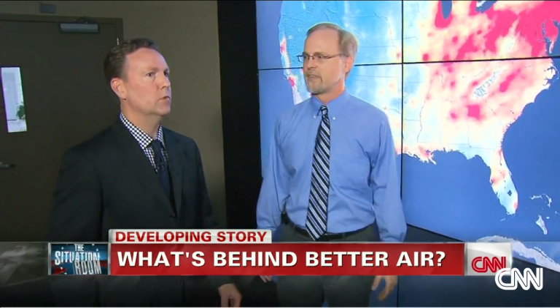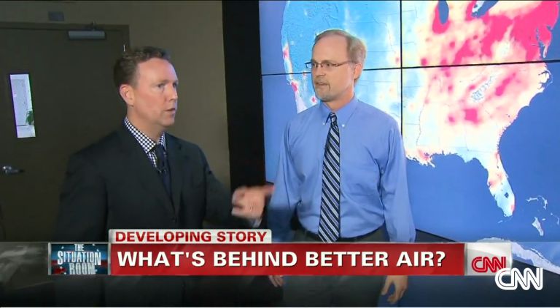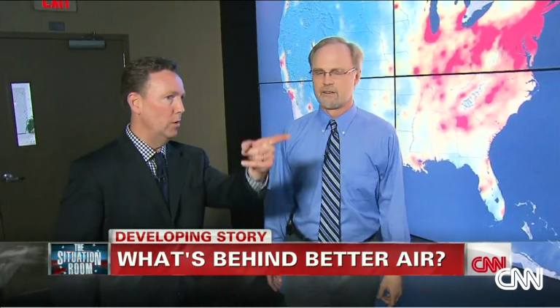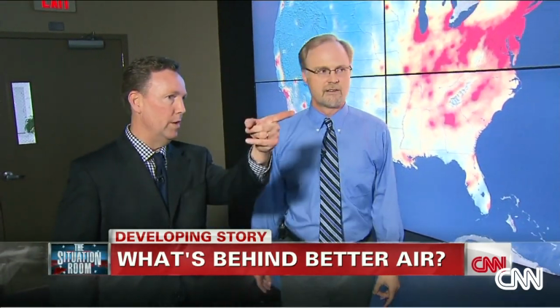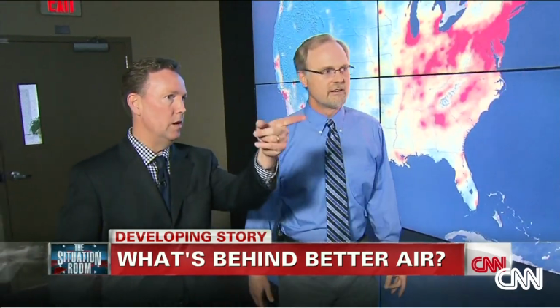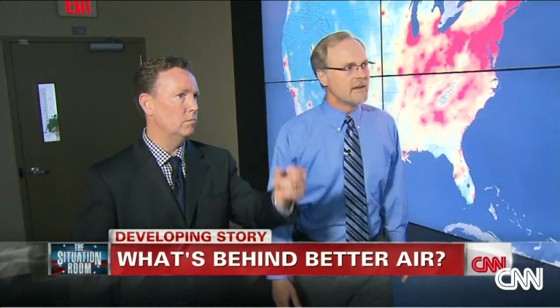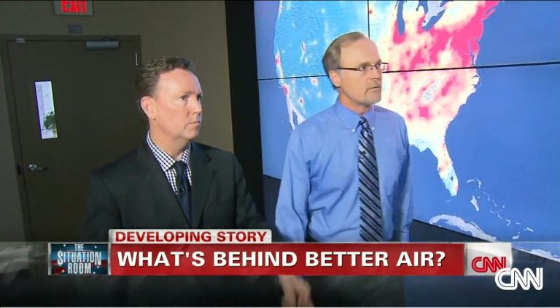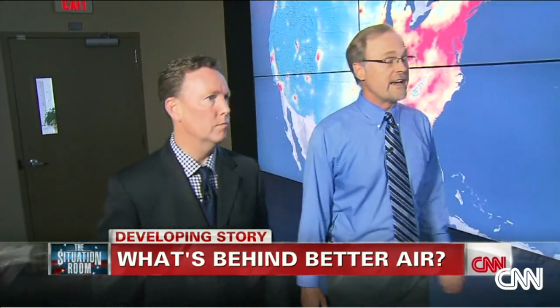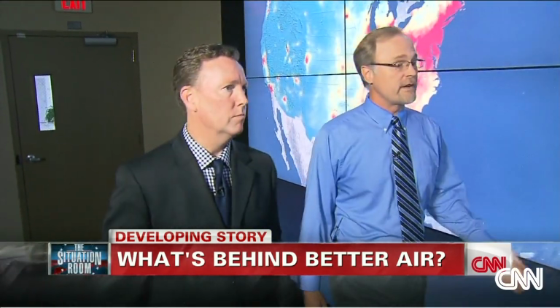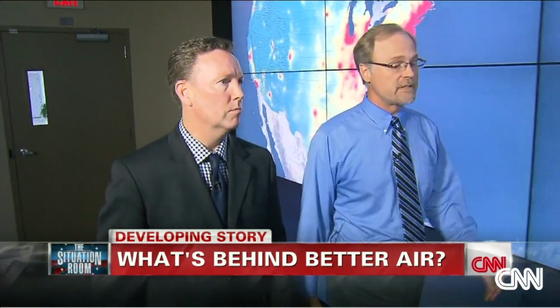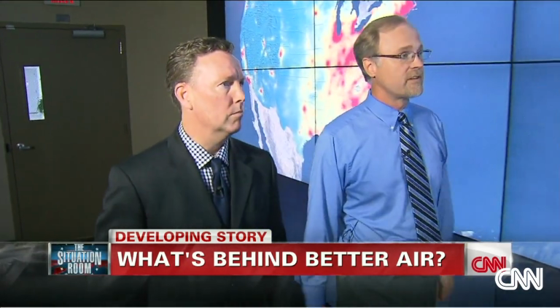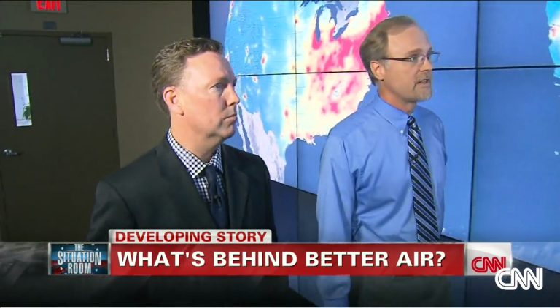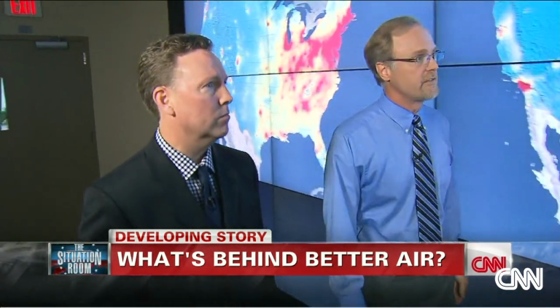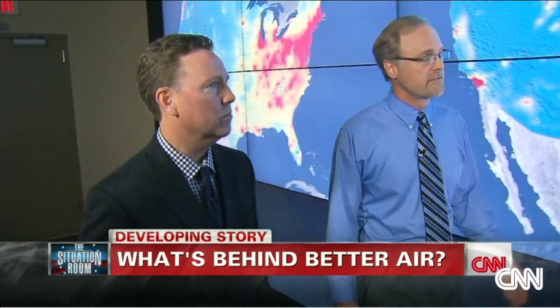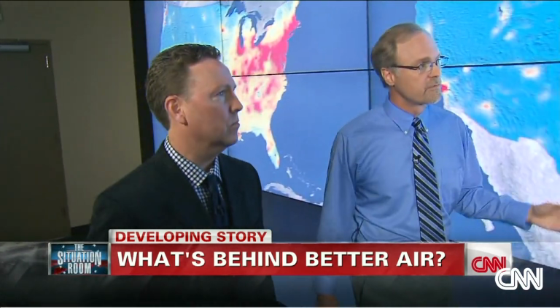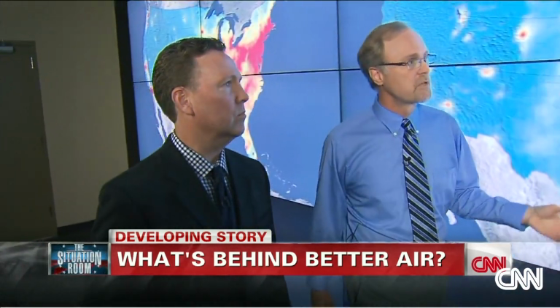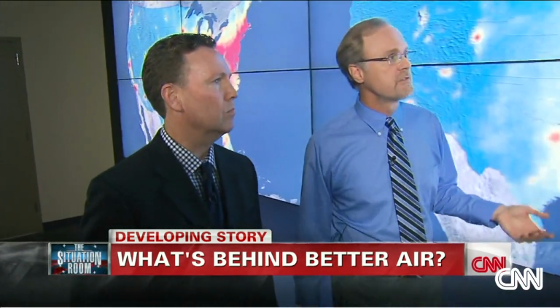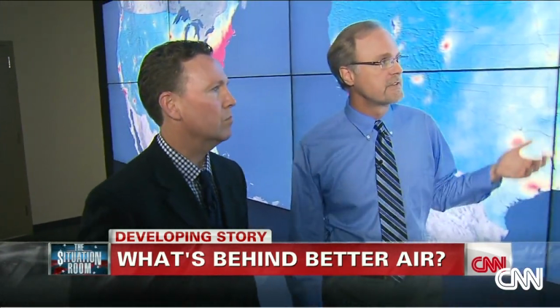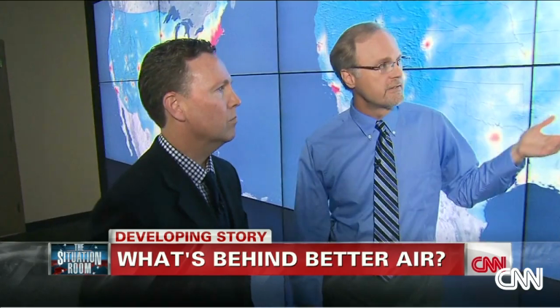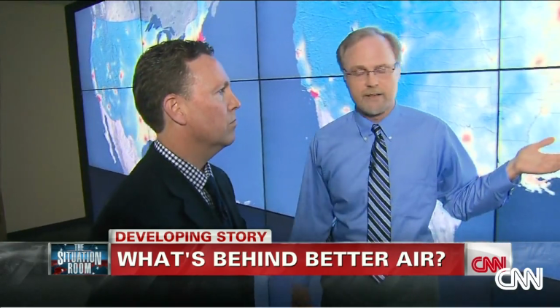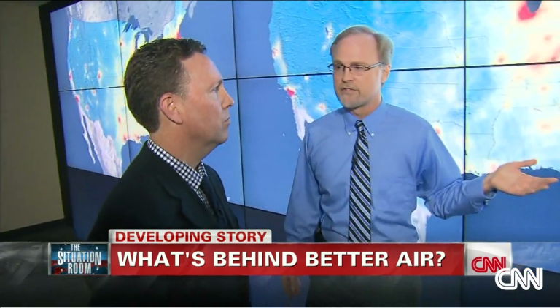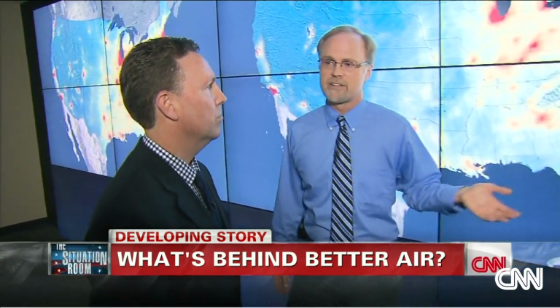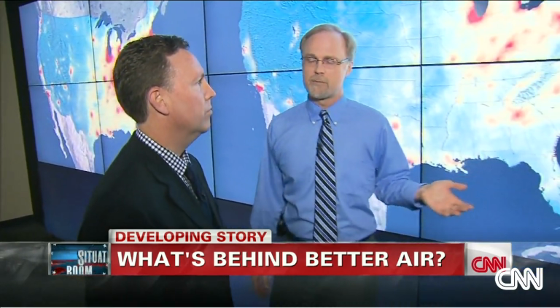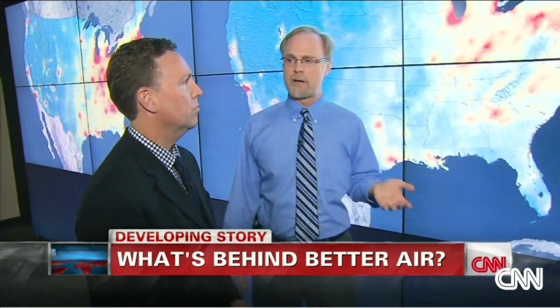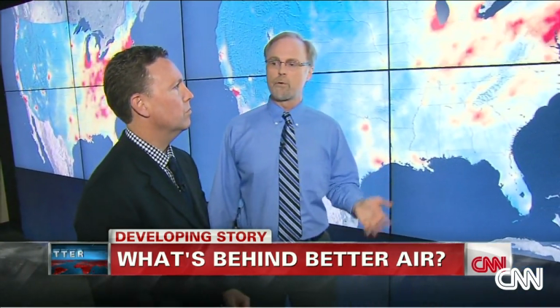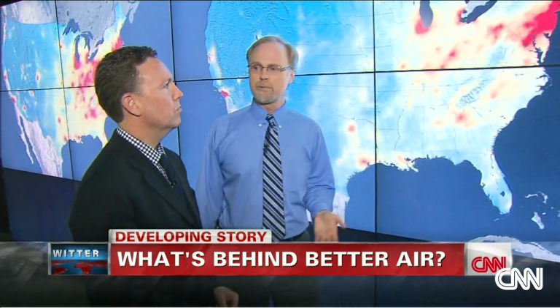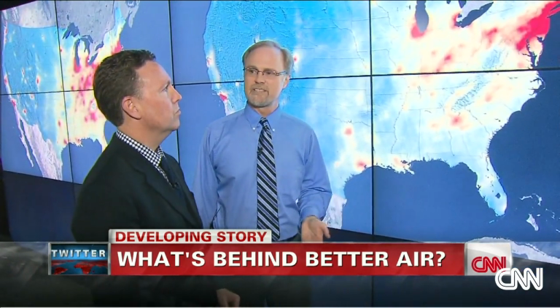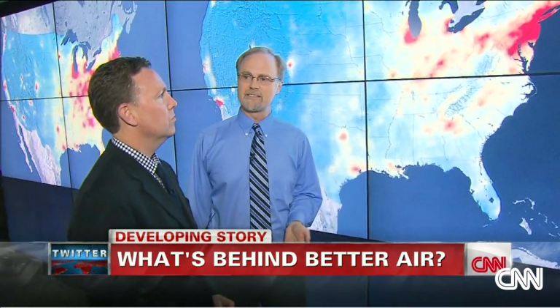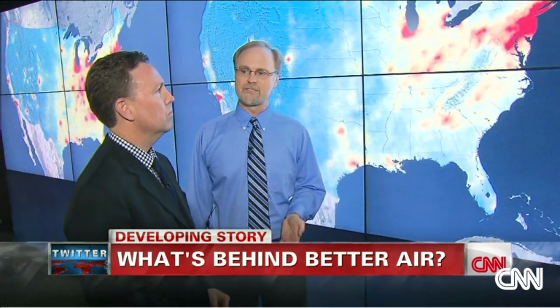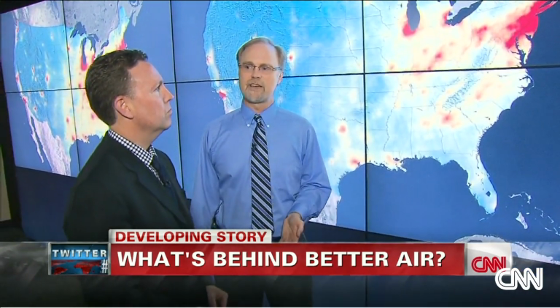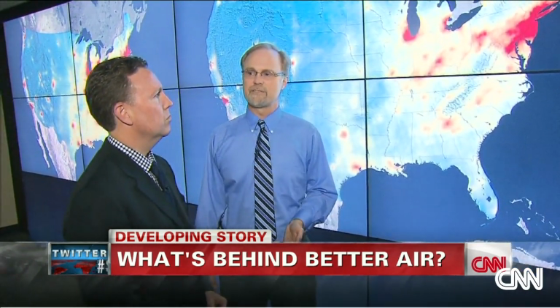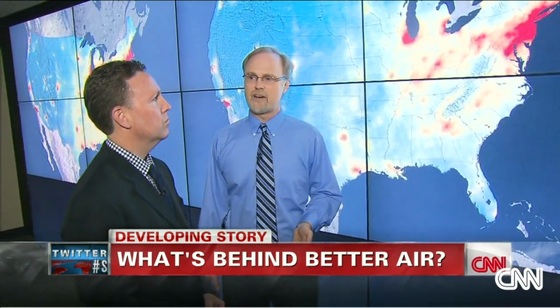And then what do we have now? Well, now we have much lower levels of this one pollutant. Levels have gone down by about 40 percent since 2005.